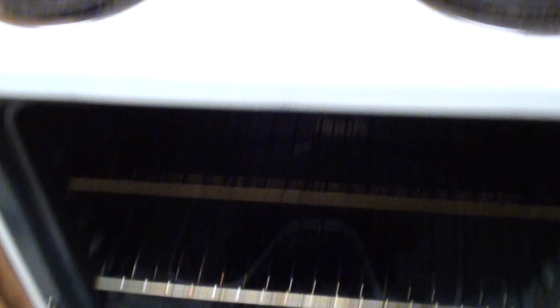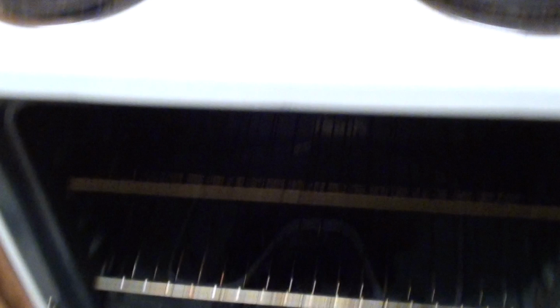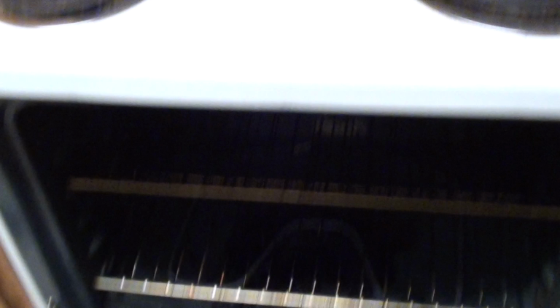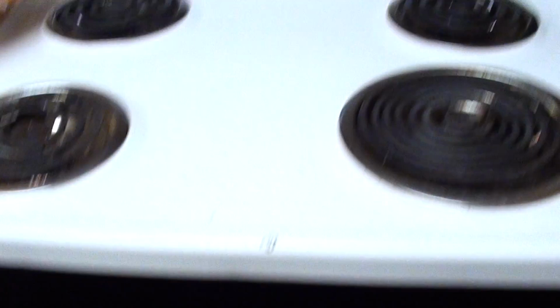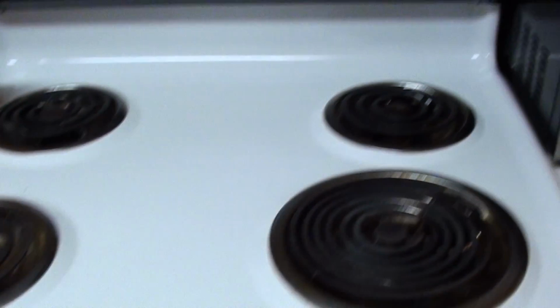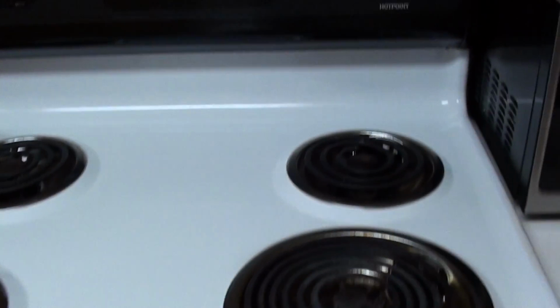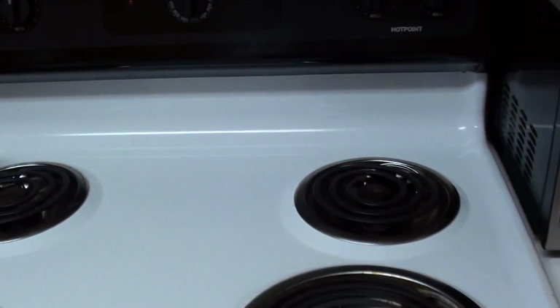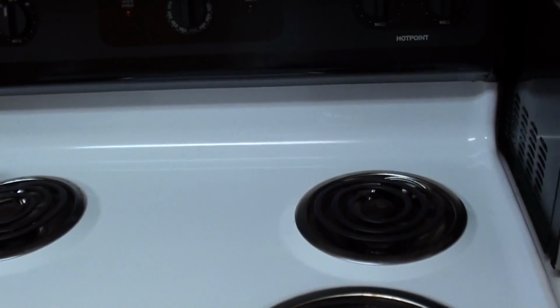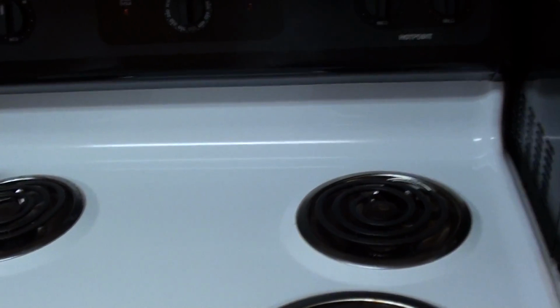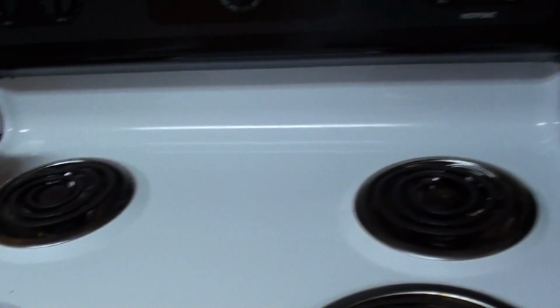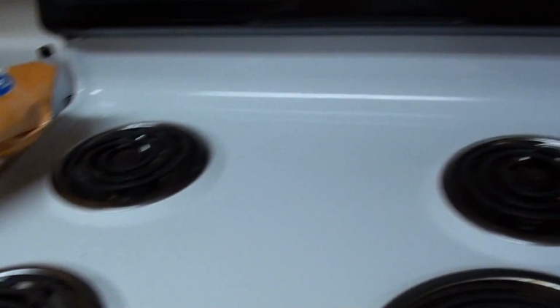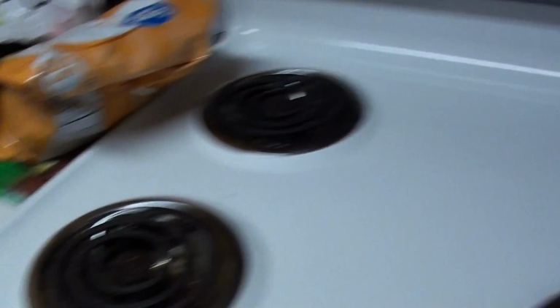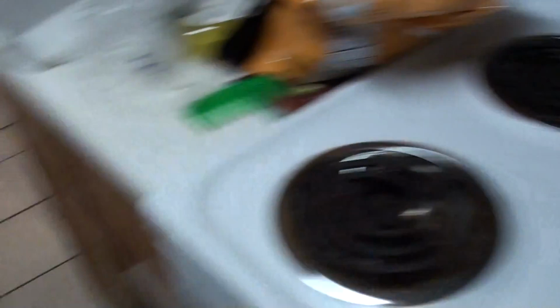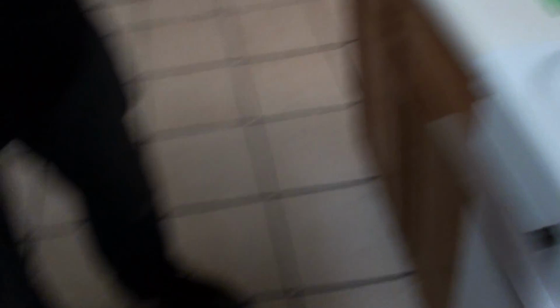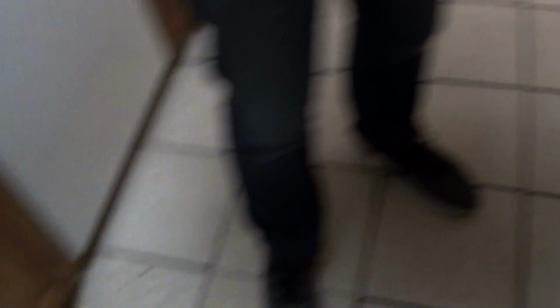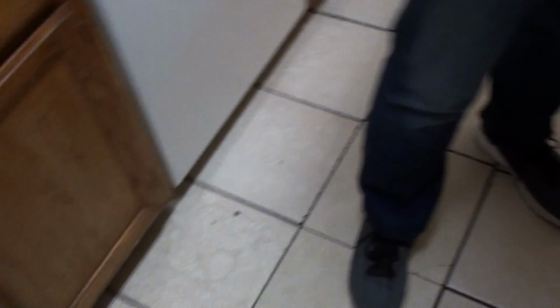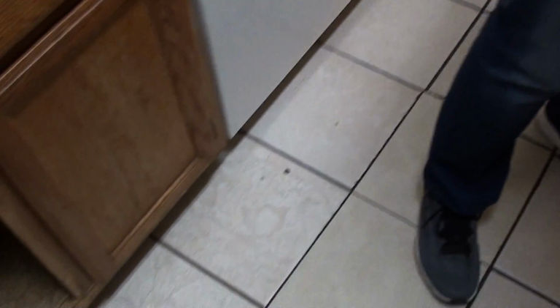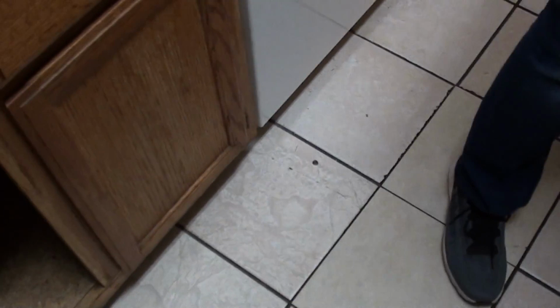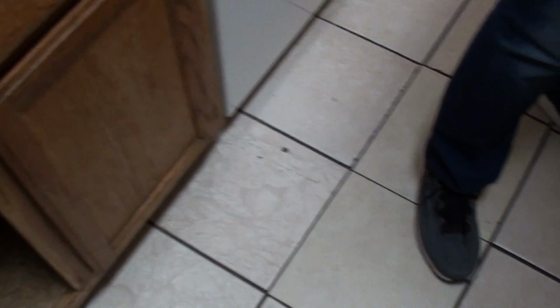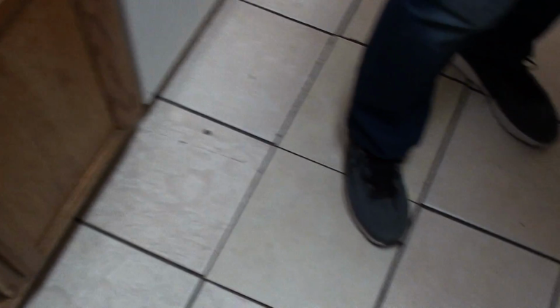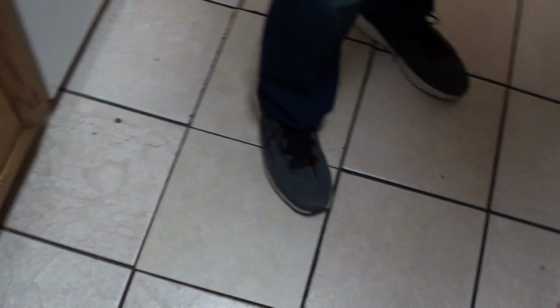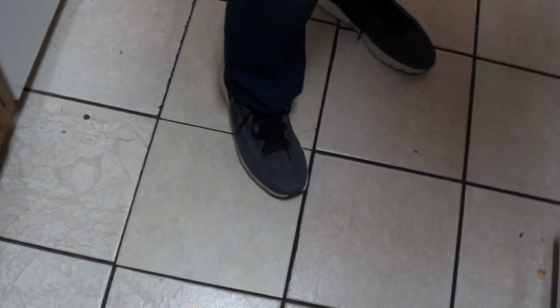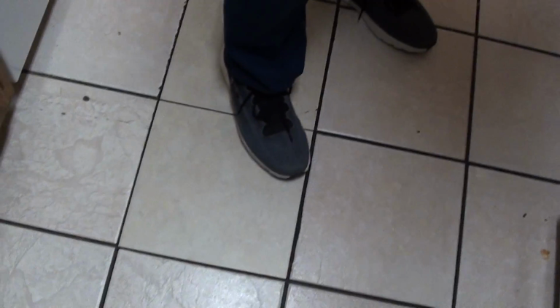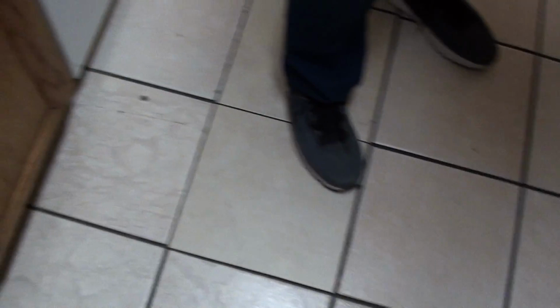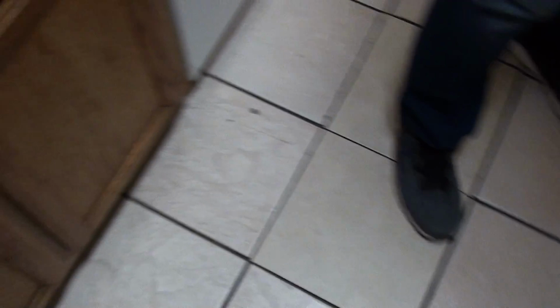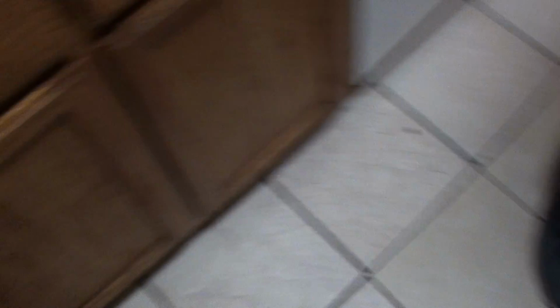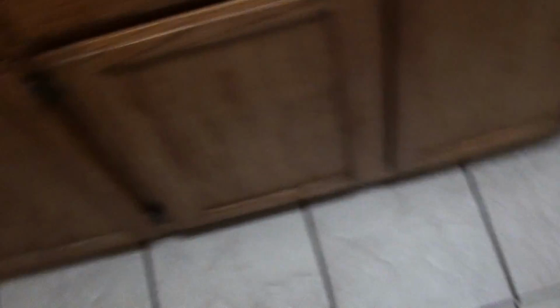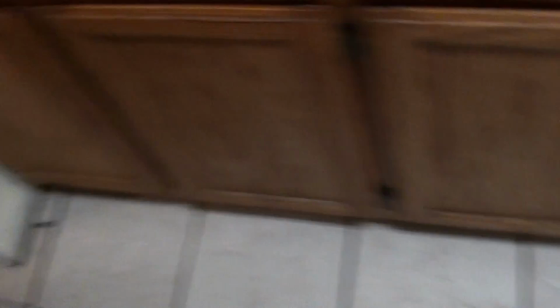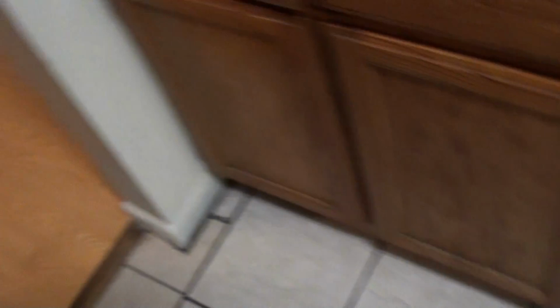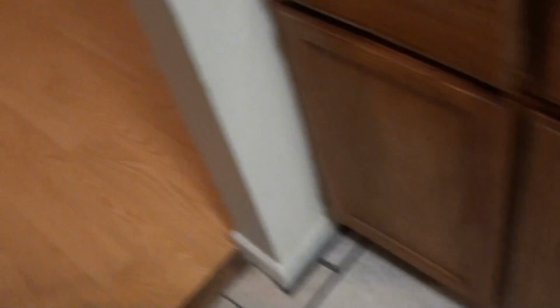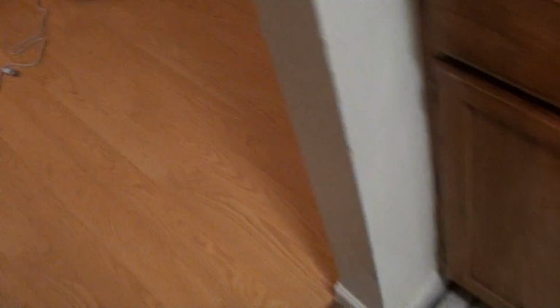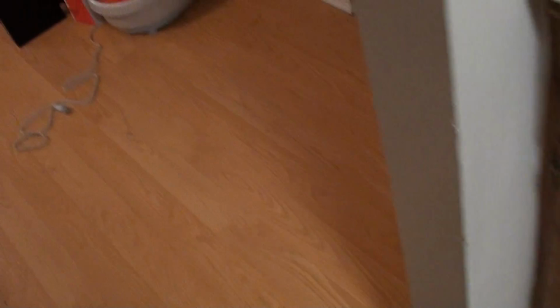This stove is old too. So far all the eight ones you saw — all the stoves need to be replaced.